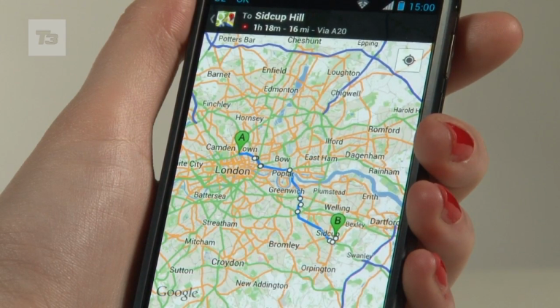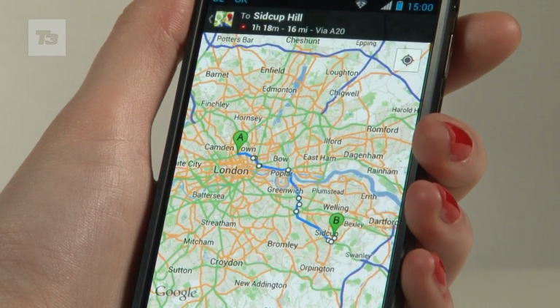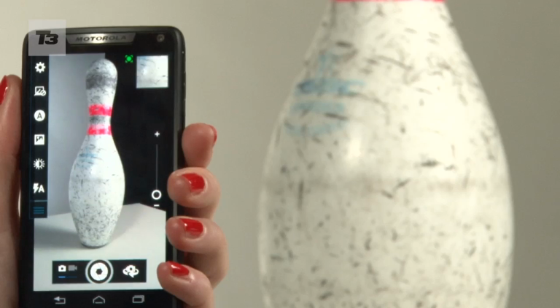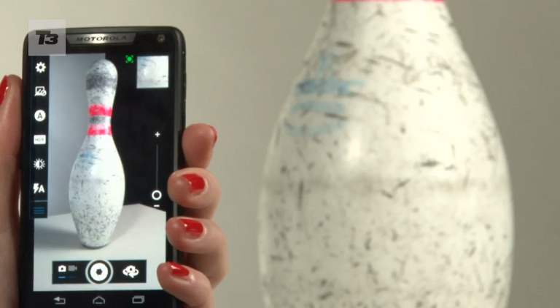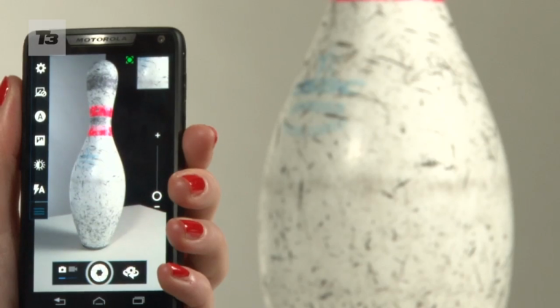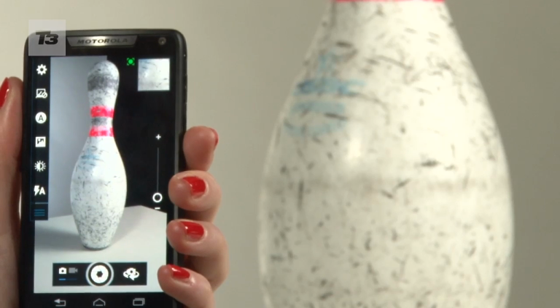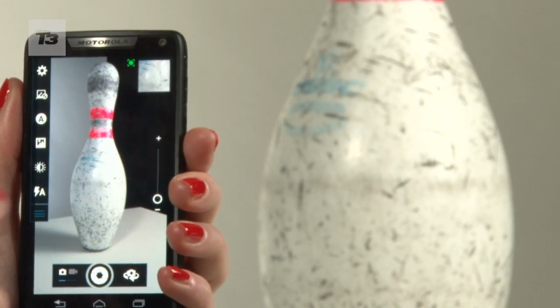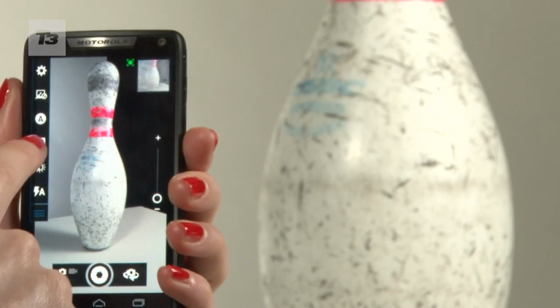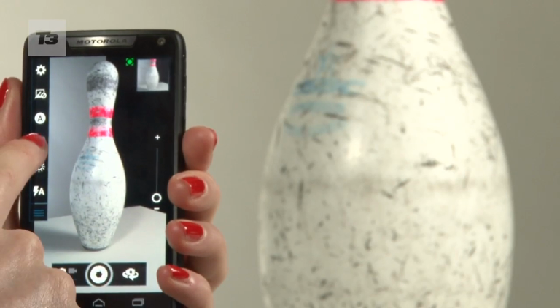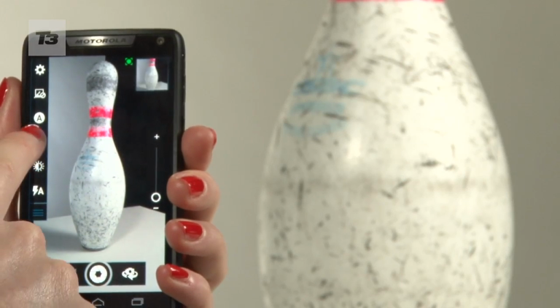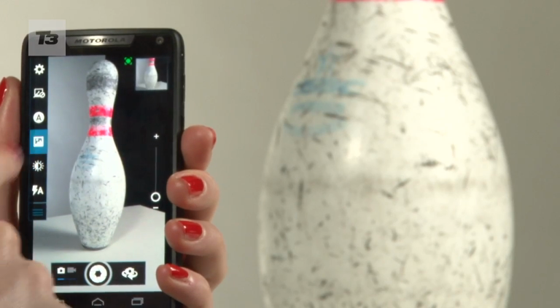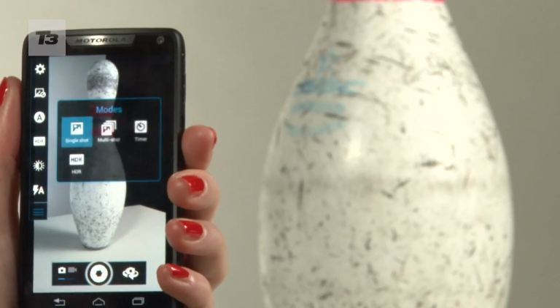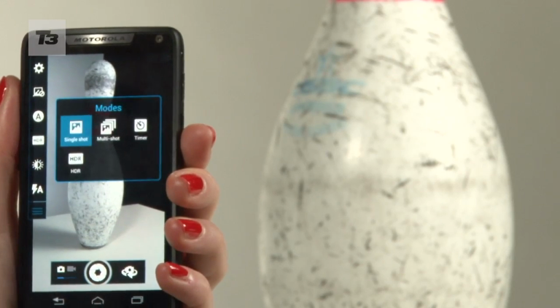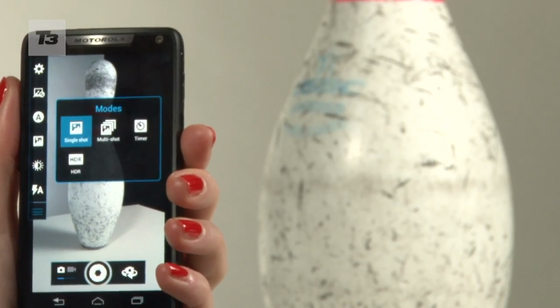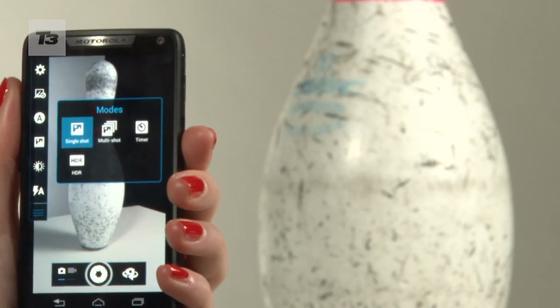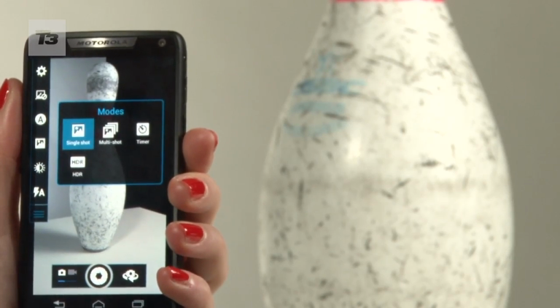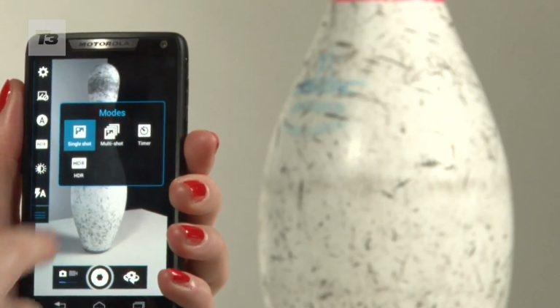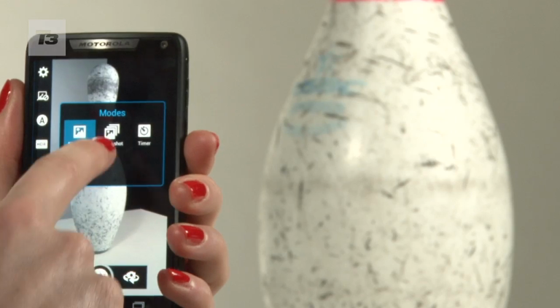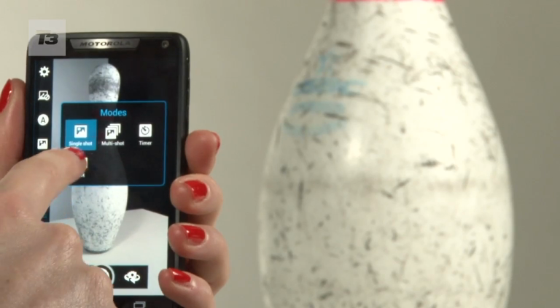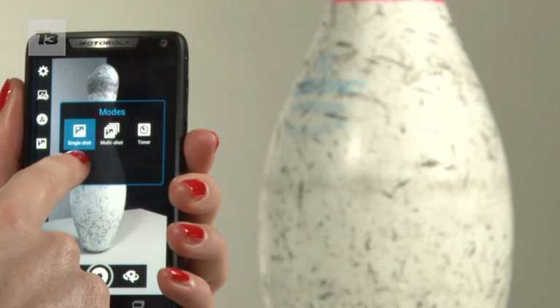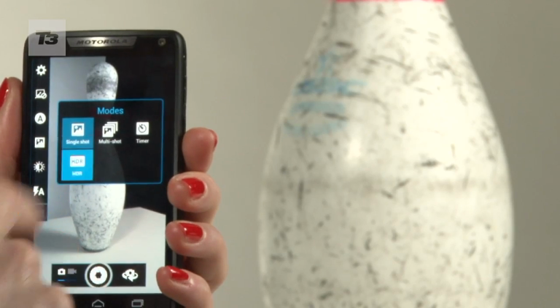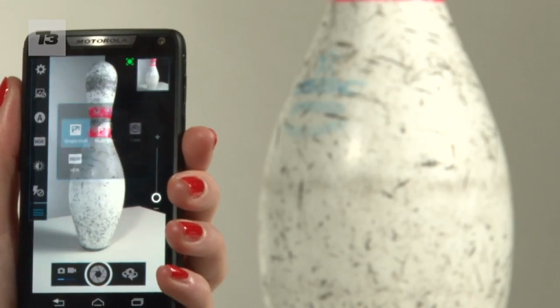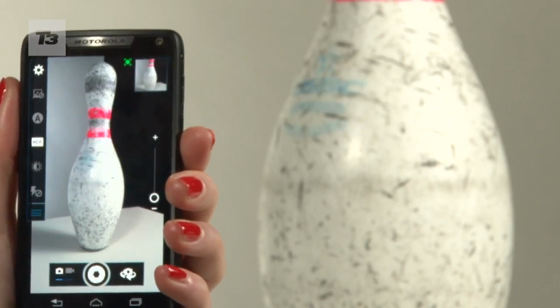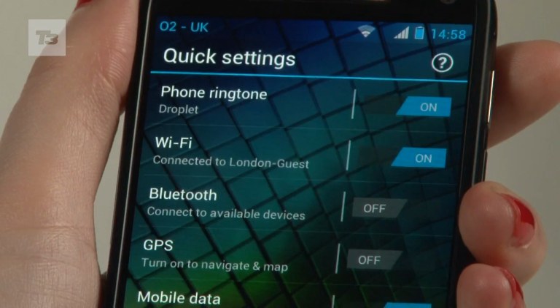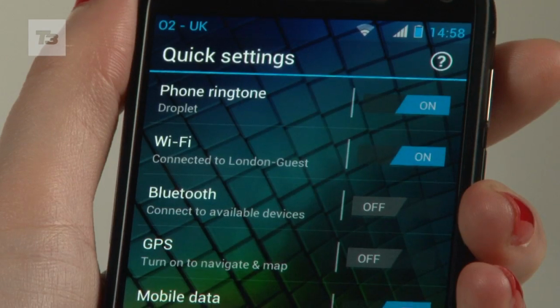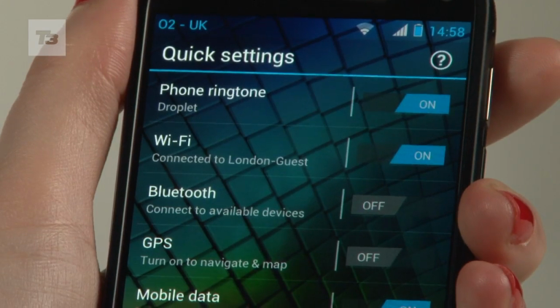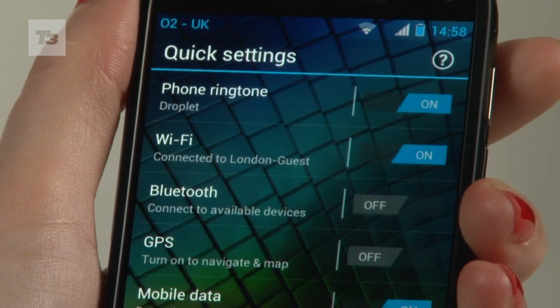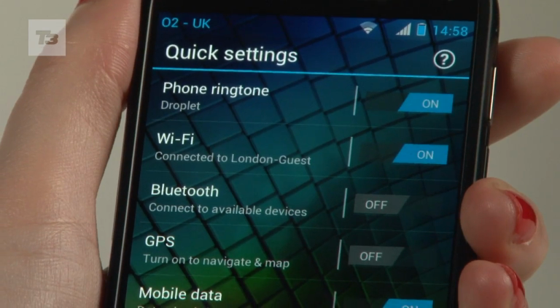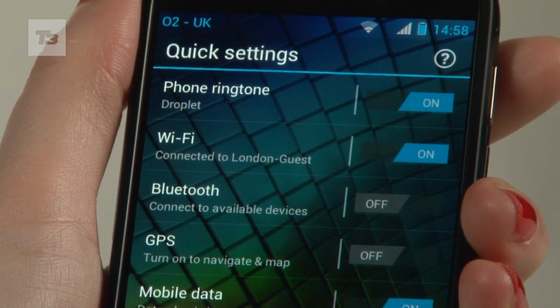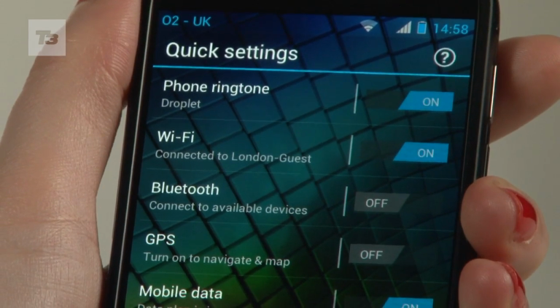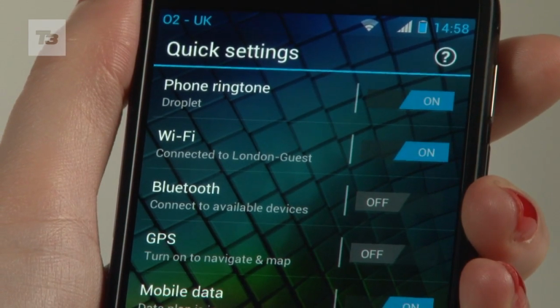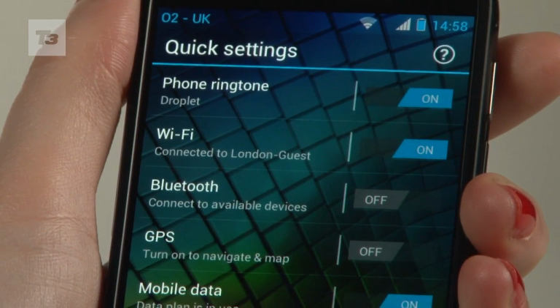The camera is good with the HDR options. The only letdown is the WiFi, as it tends to drop out regularly.